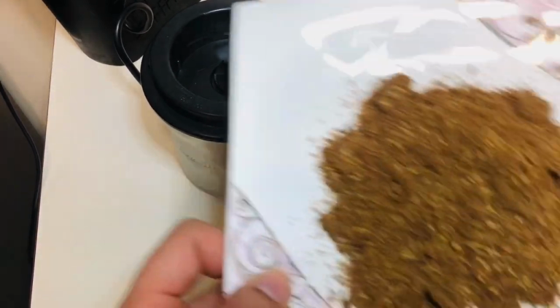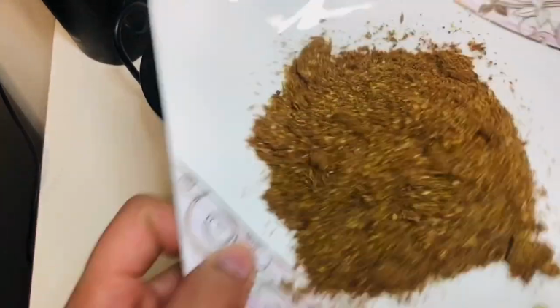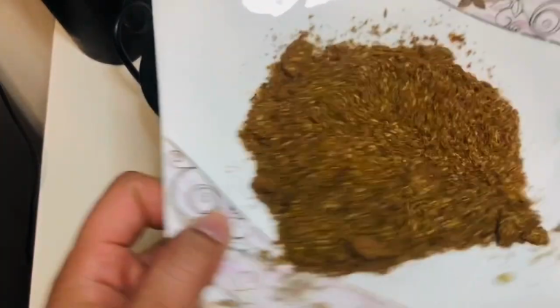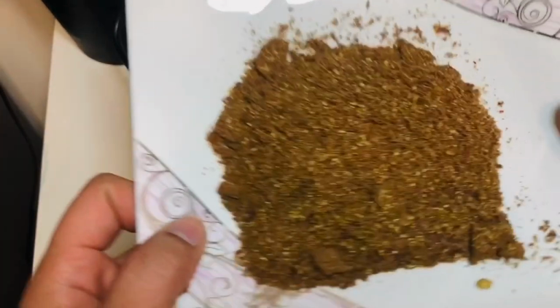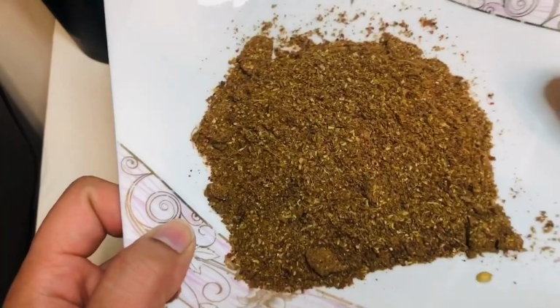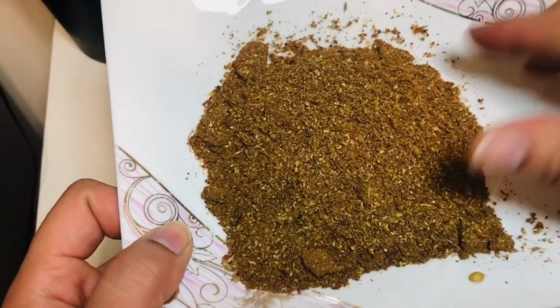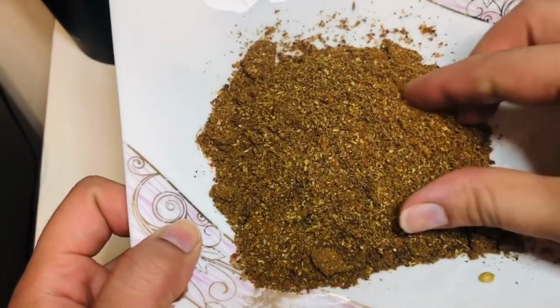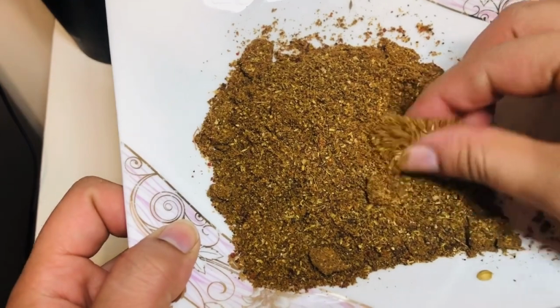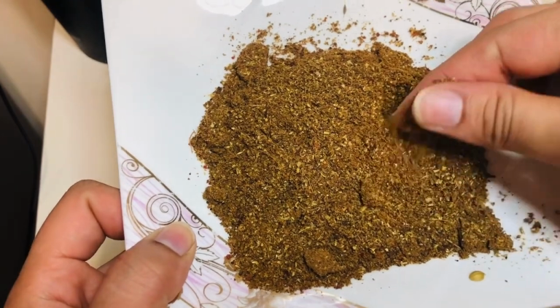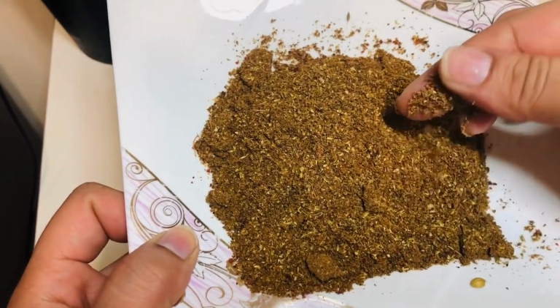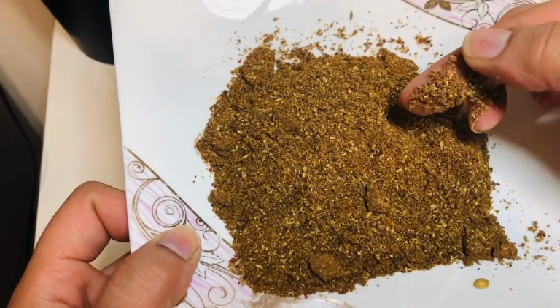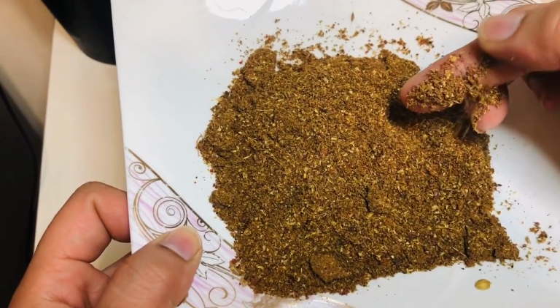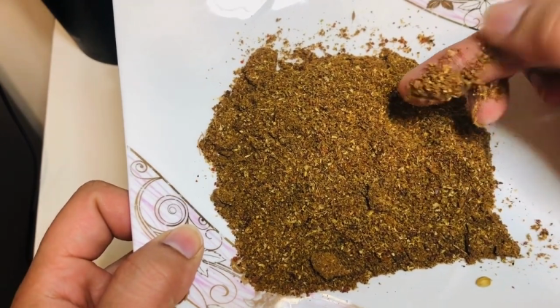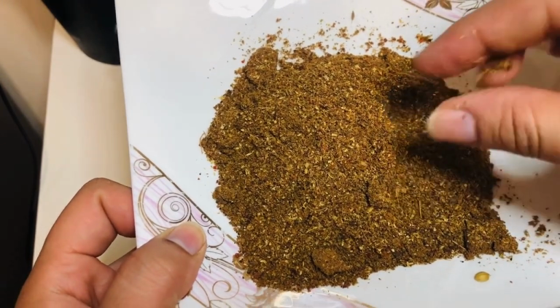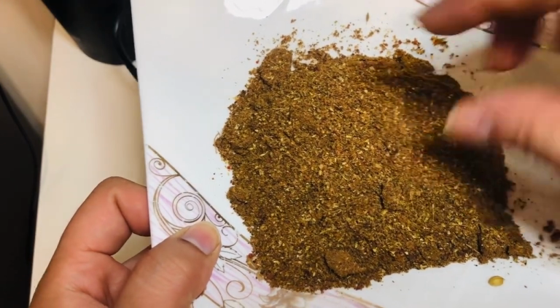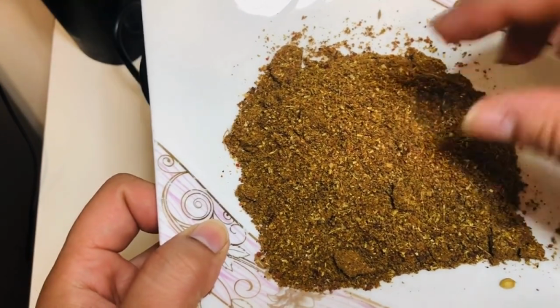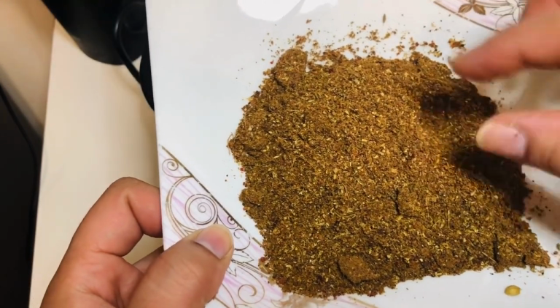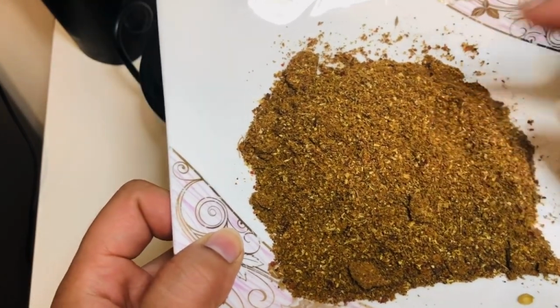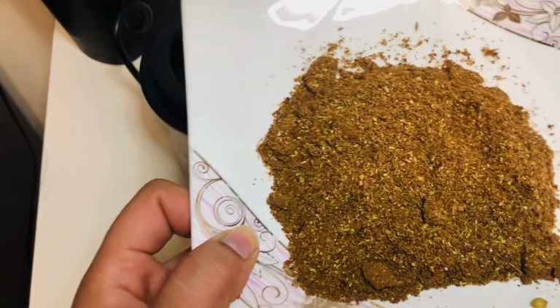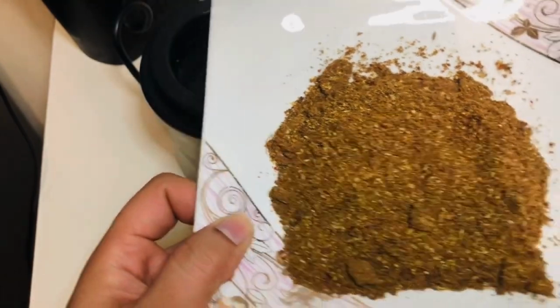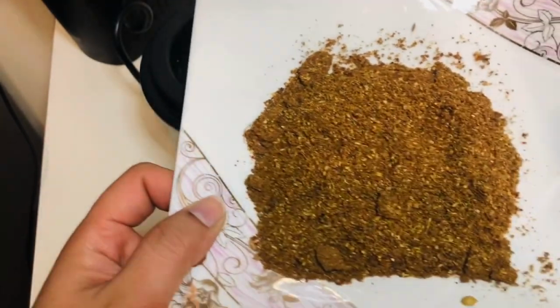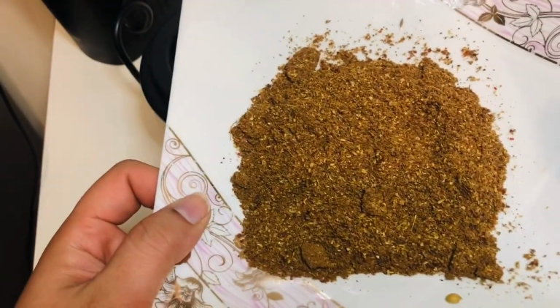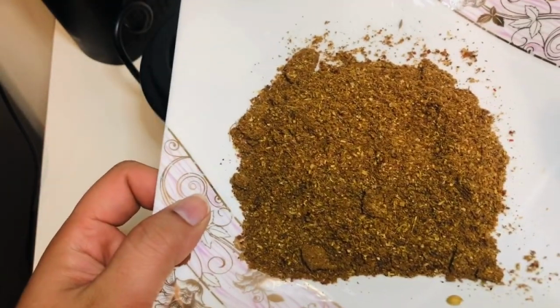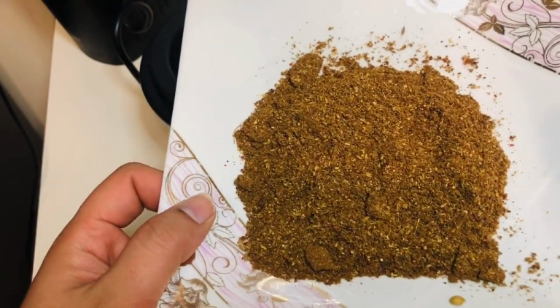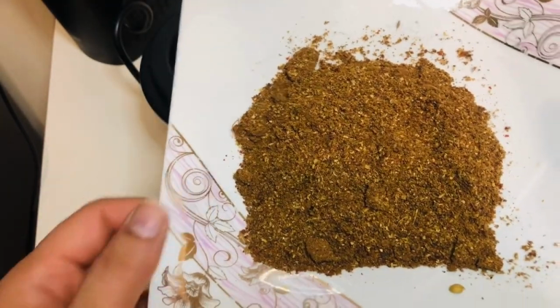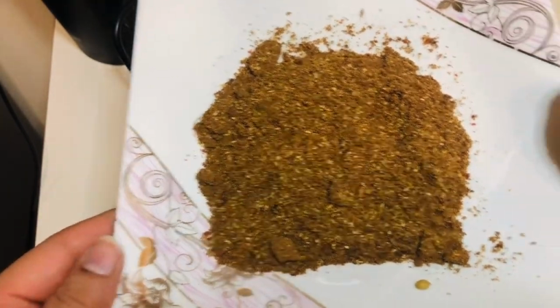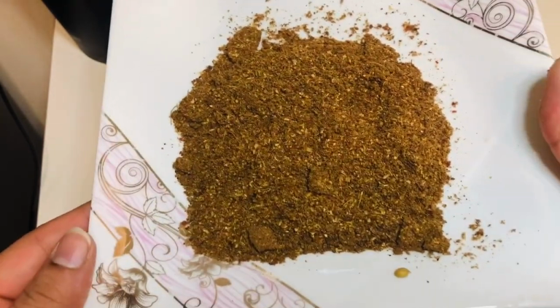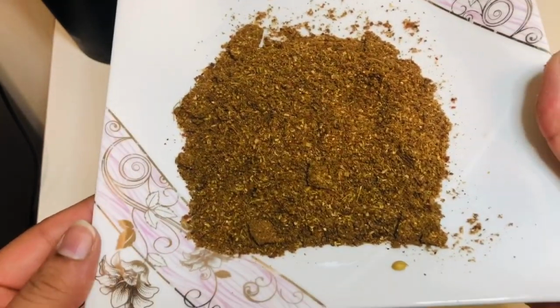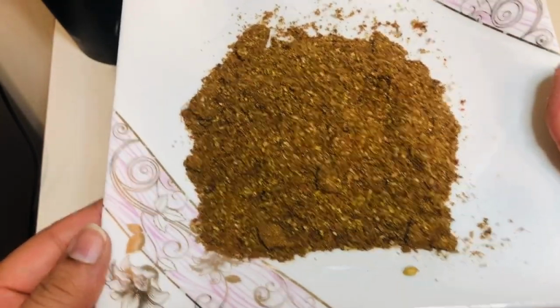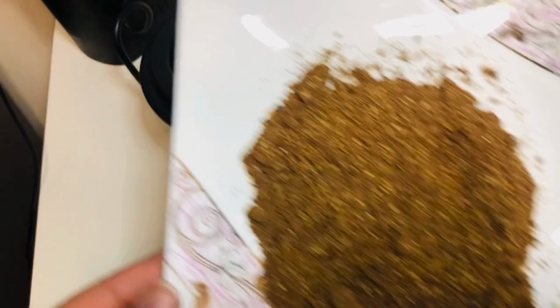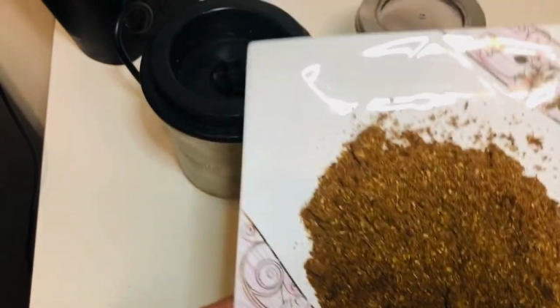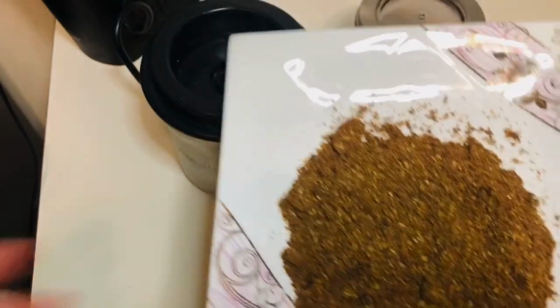As you can see, it grinded all the spices in like one minute. It did the job and I'm happy with my purchase.